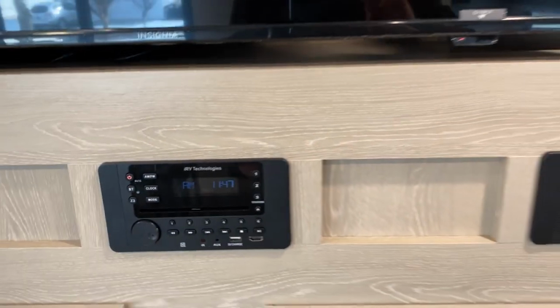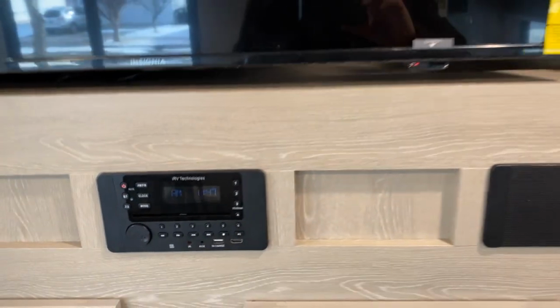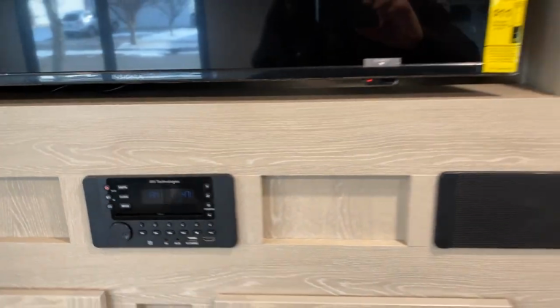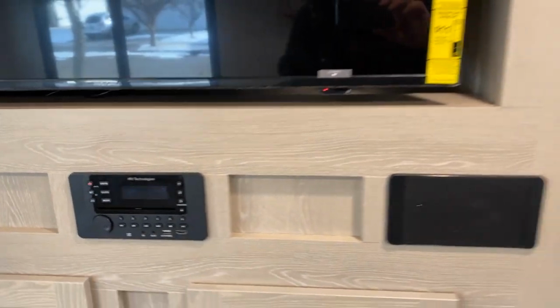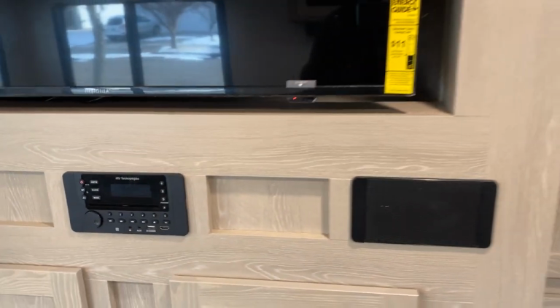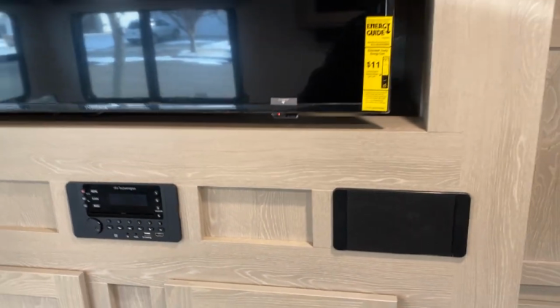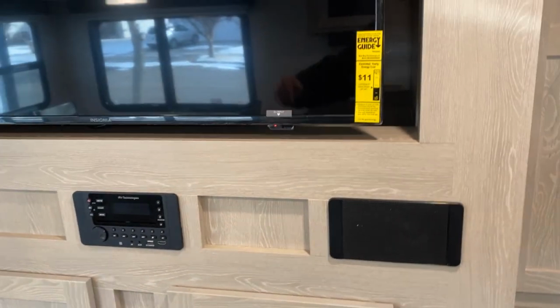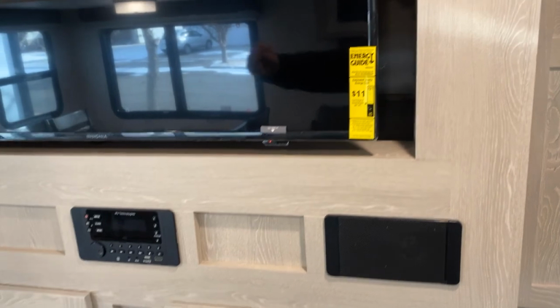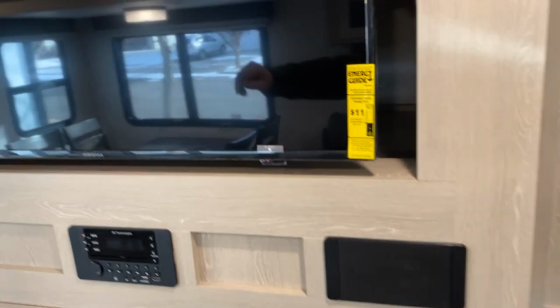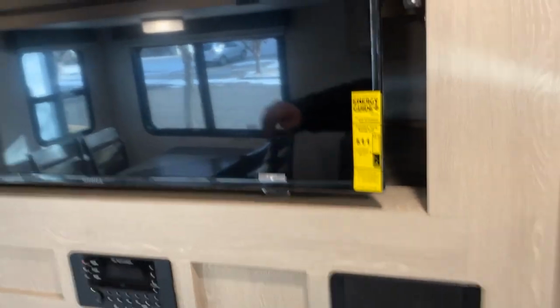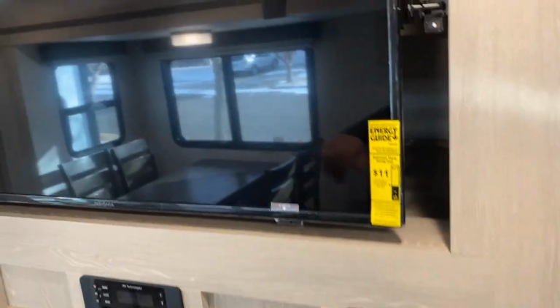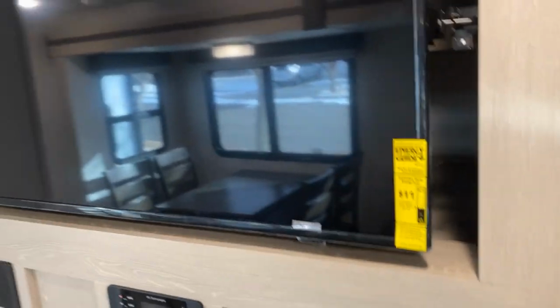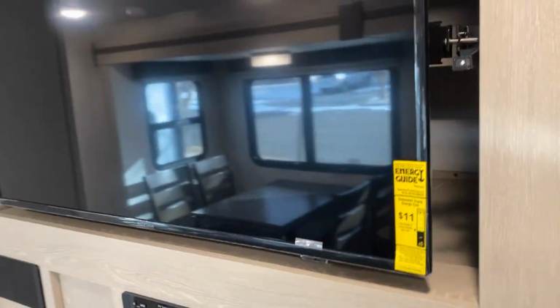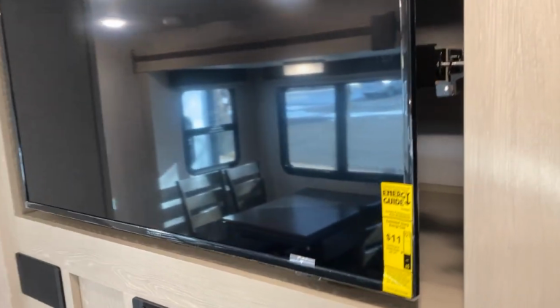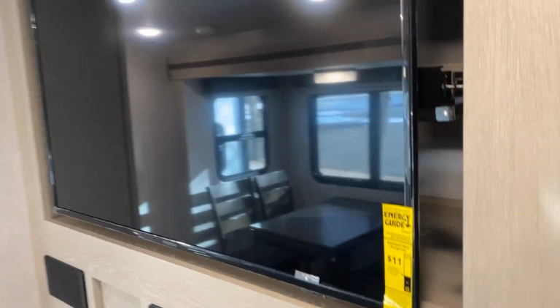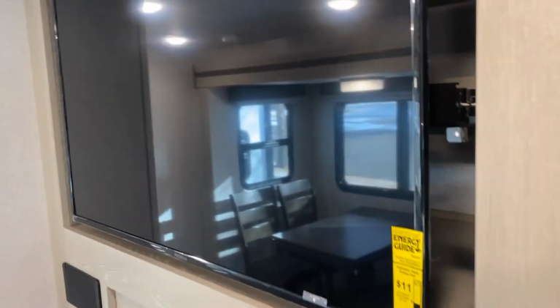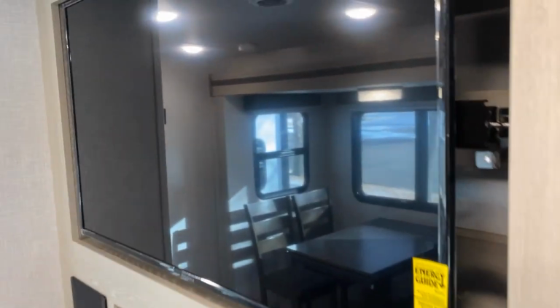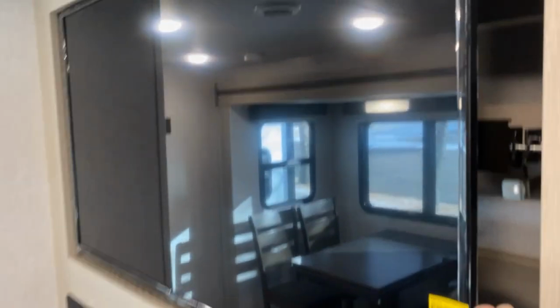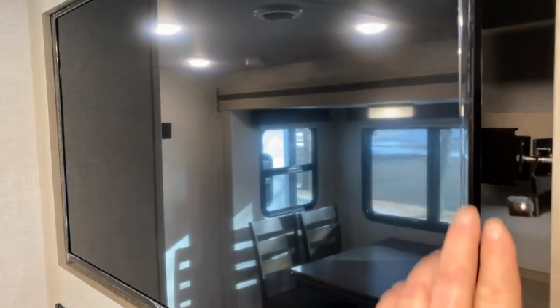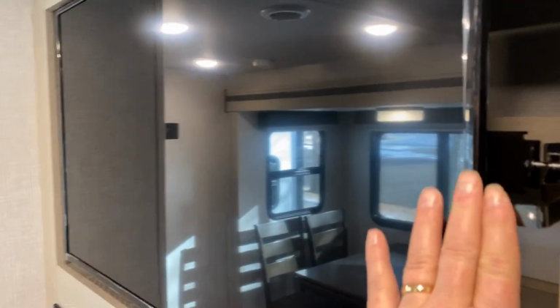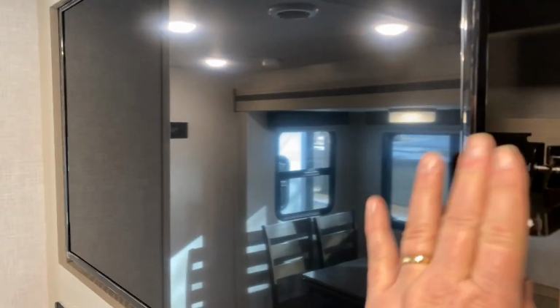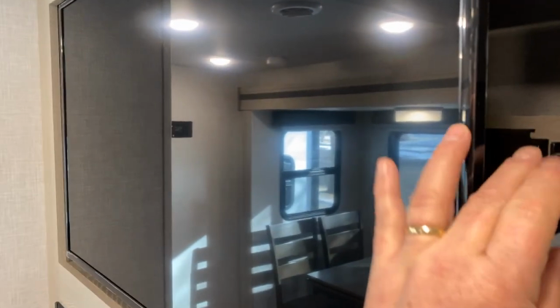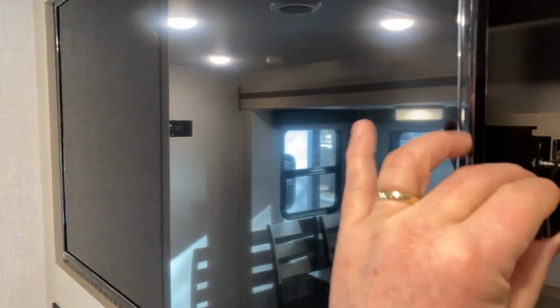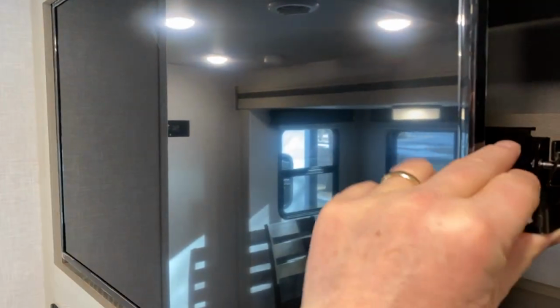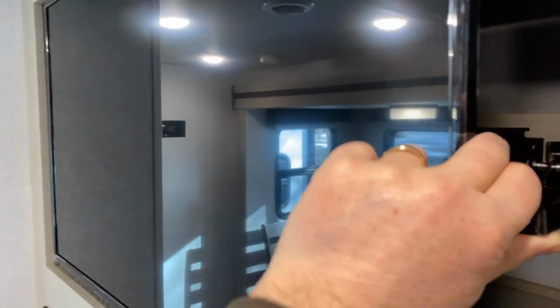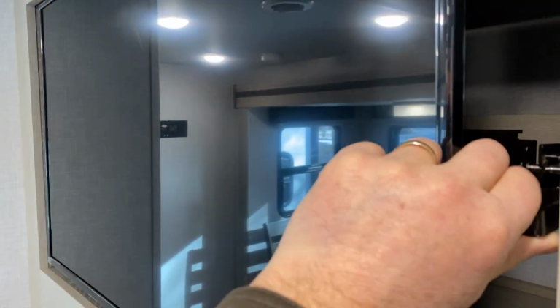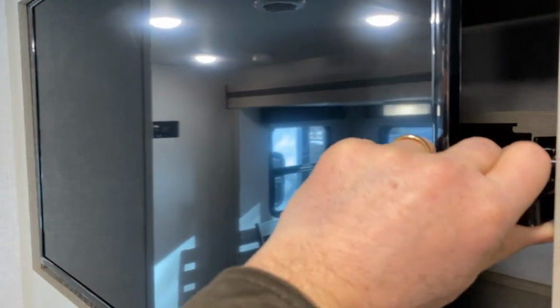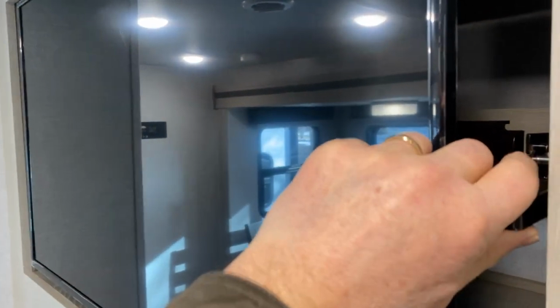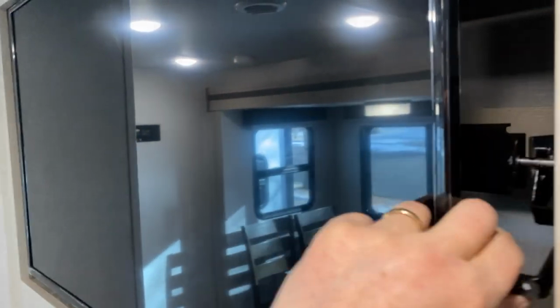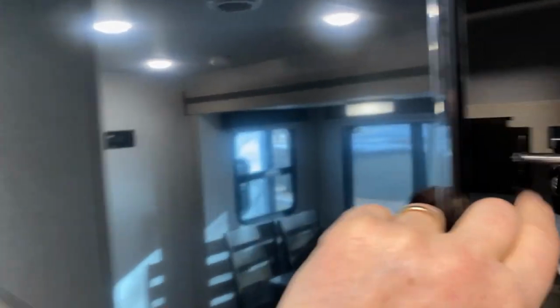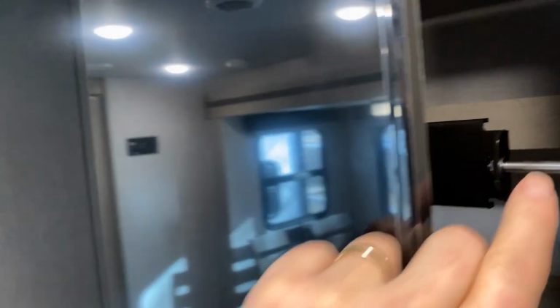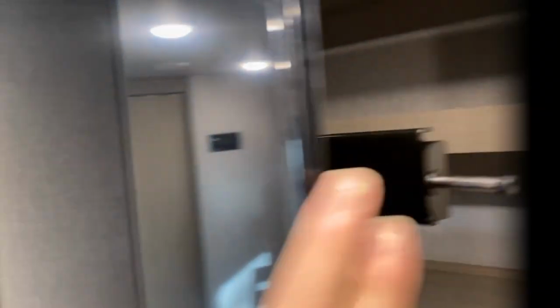You can have all three zones on at the same time, or not. This is, I believe, a 40-inch TV.